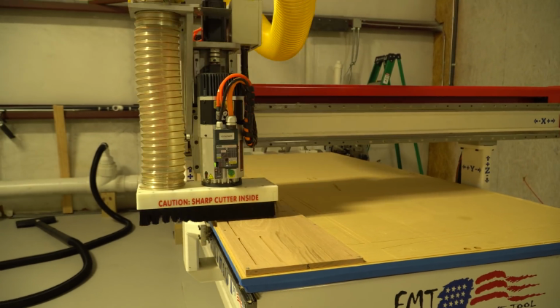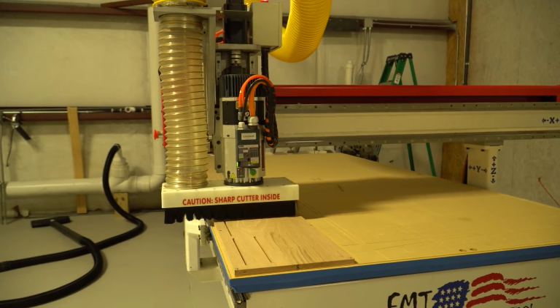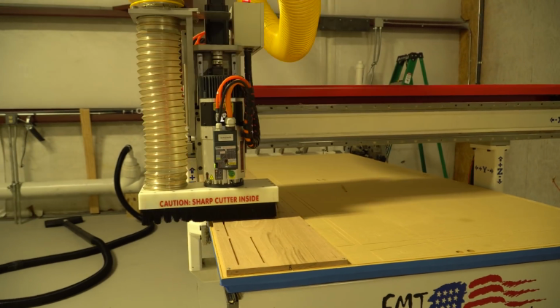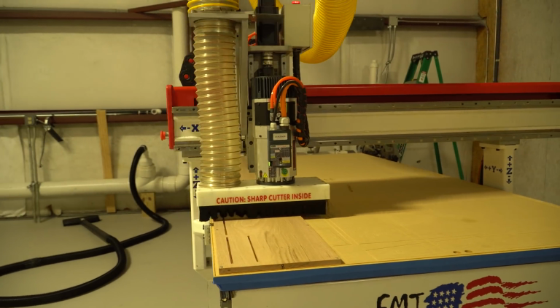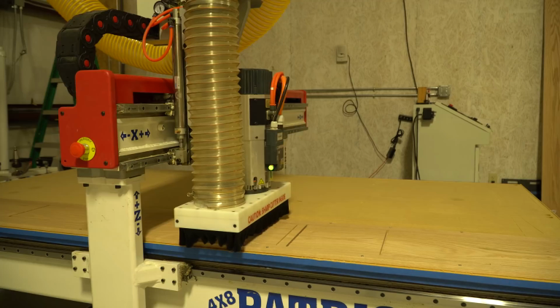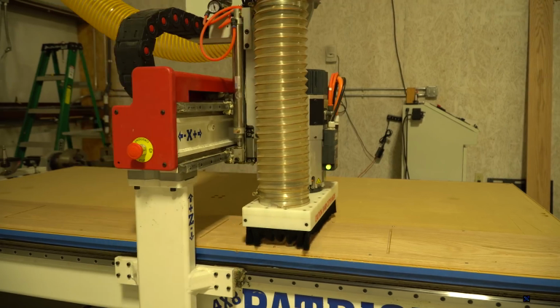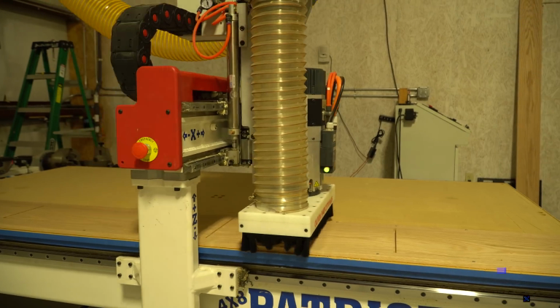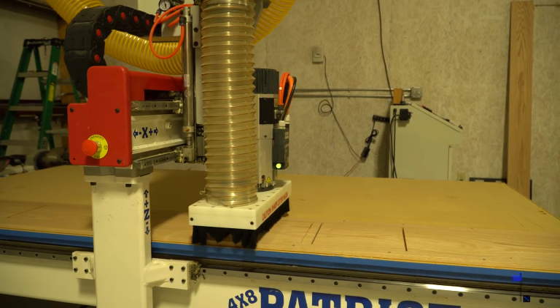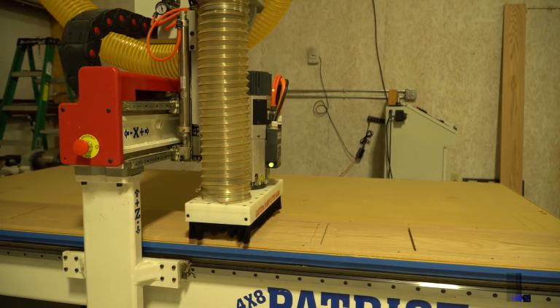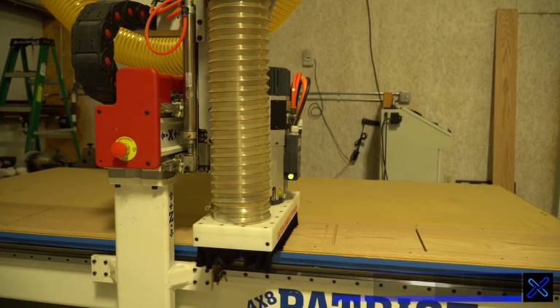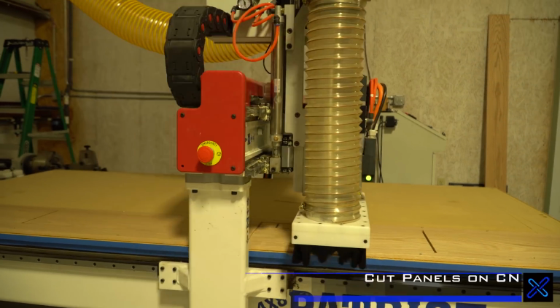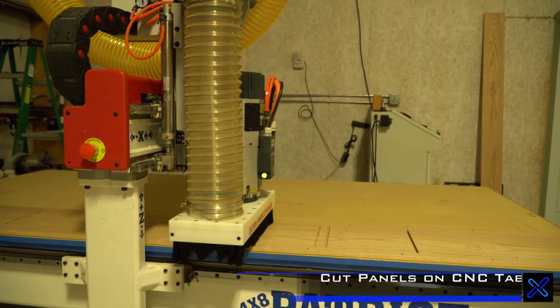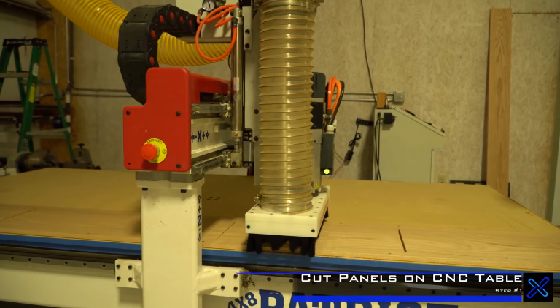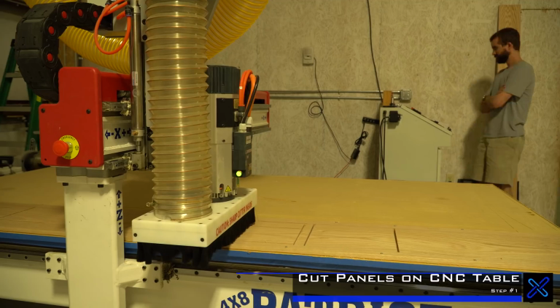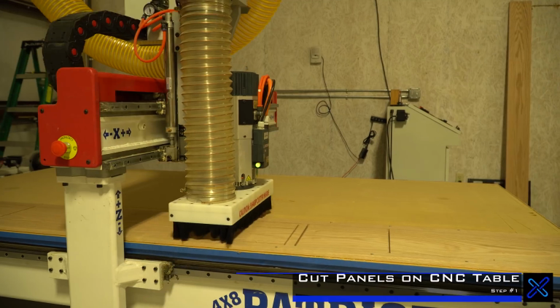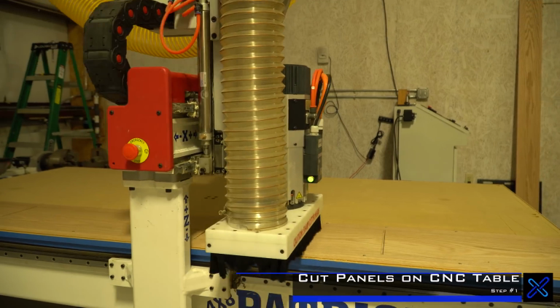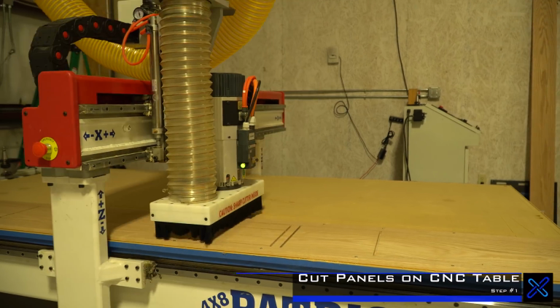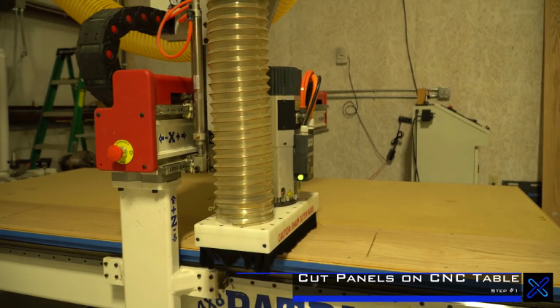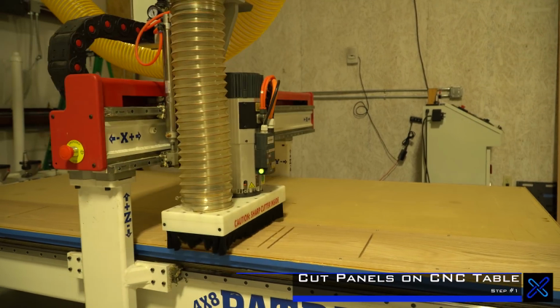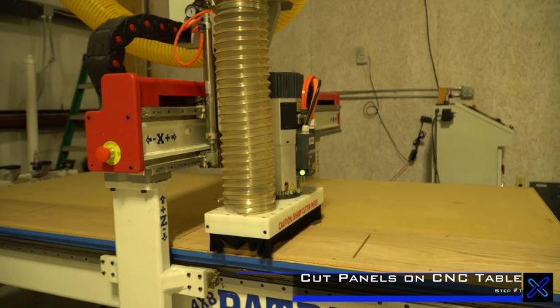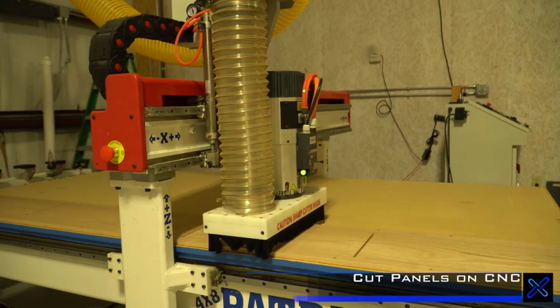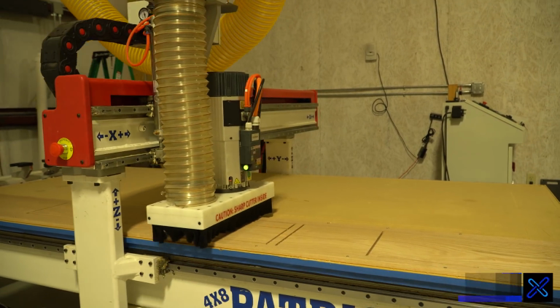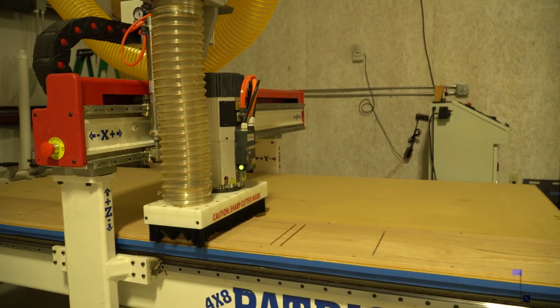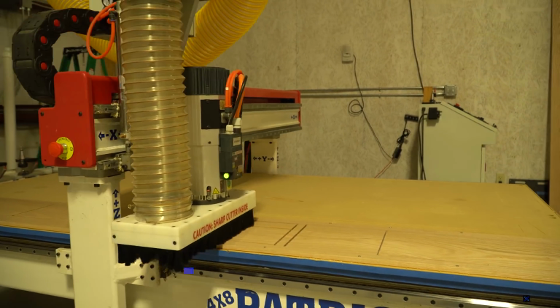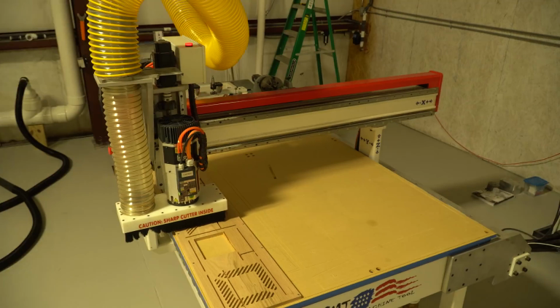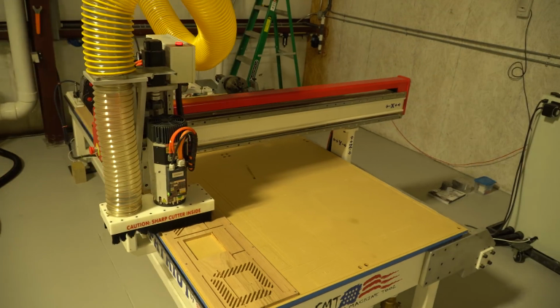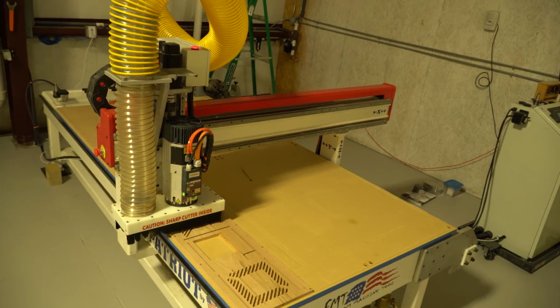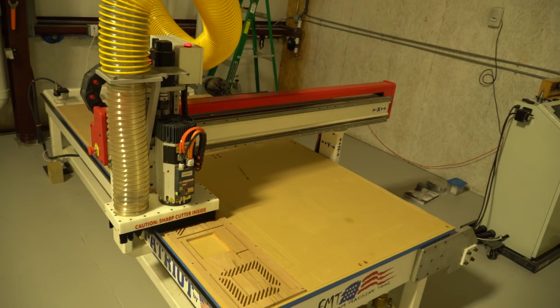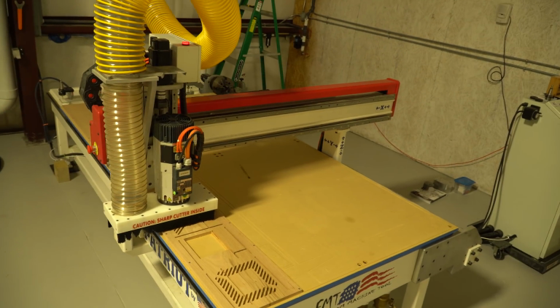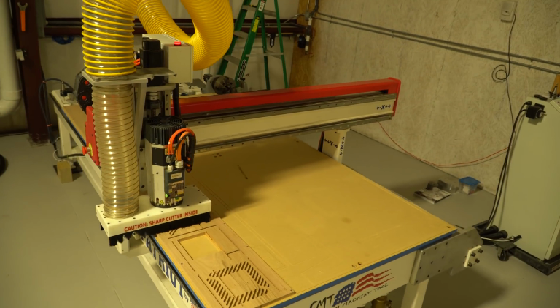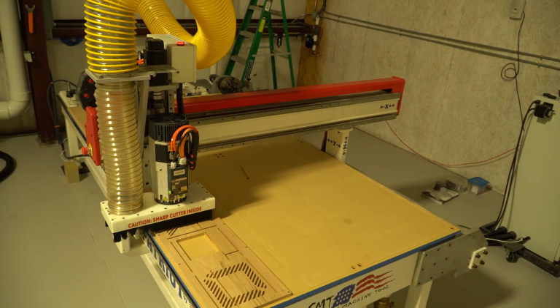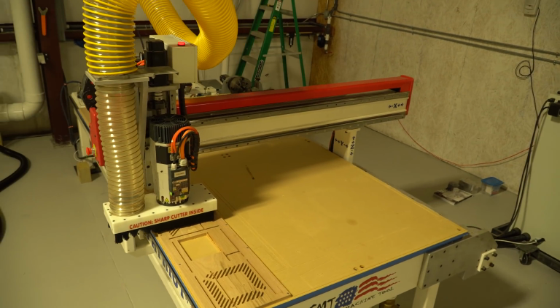Step one in actually building the wooden case was to let the CNC table do its thing and cut out all the panels.